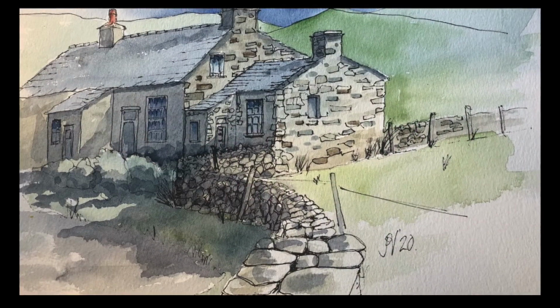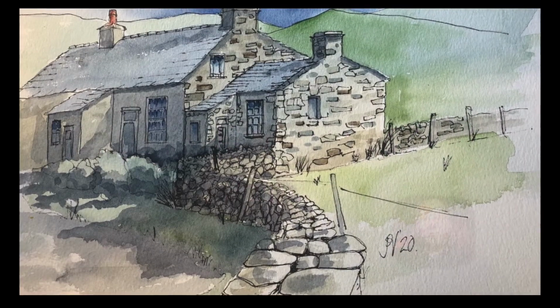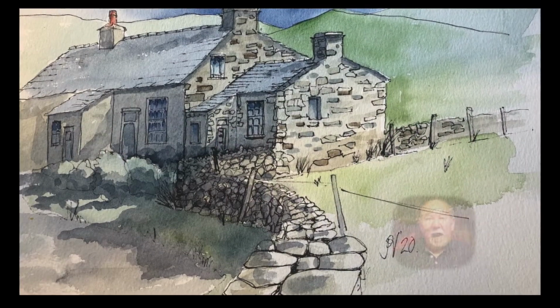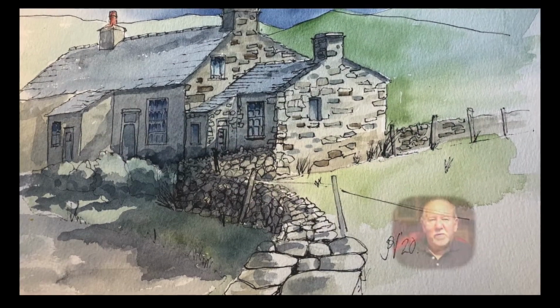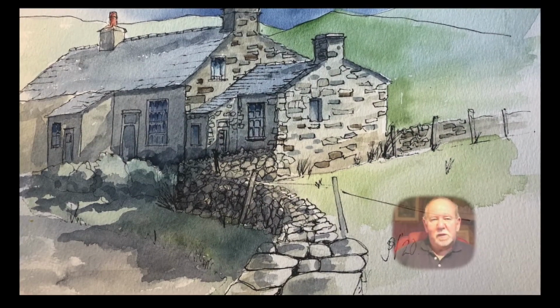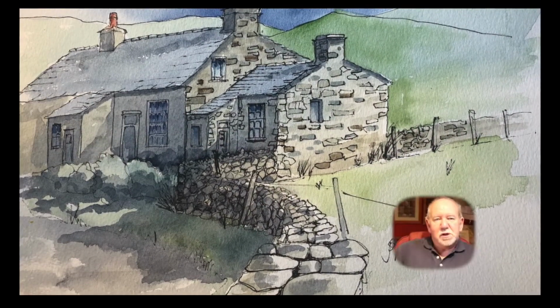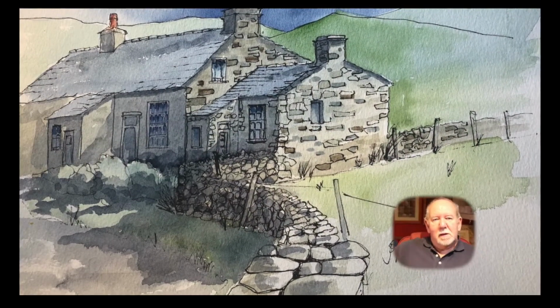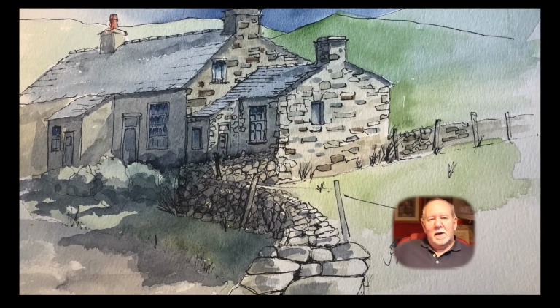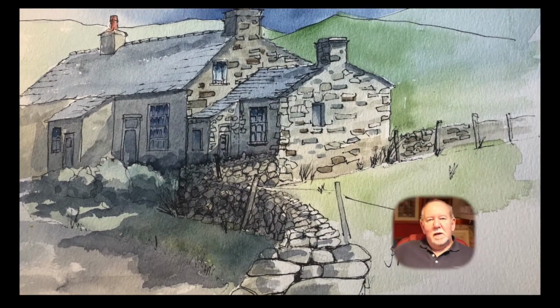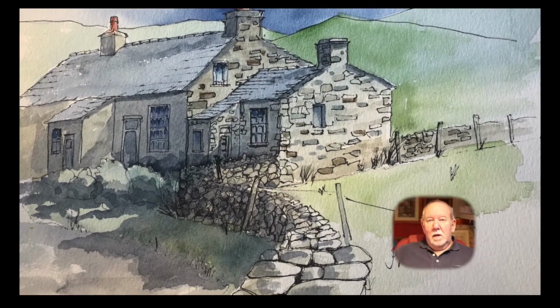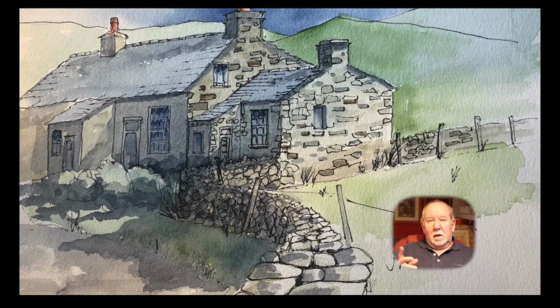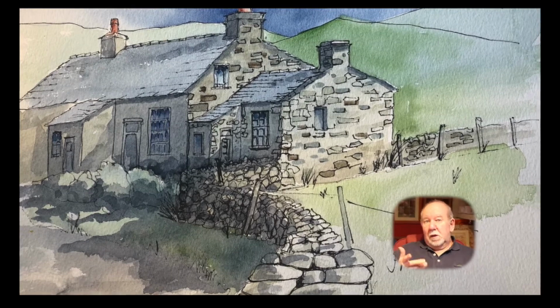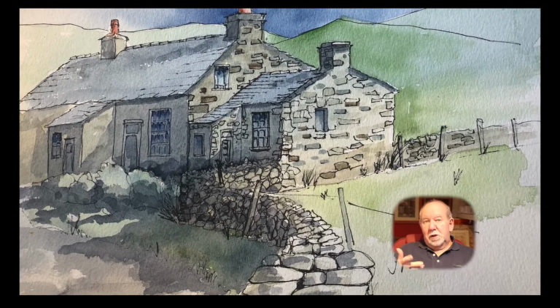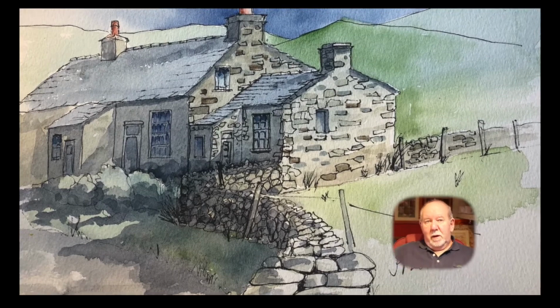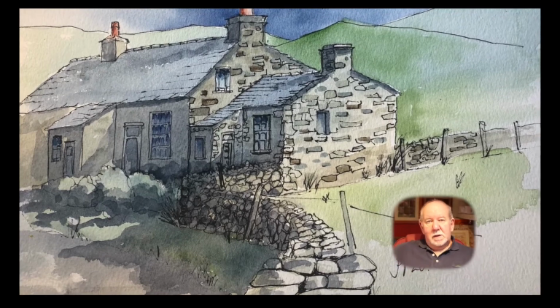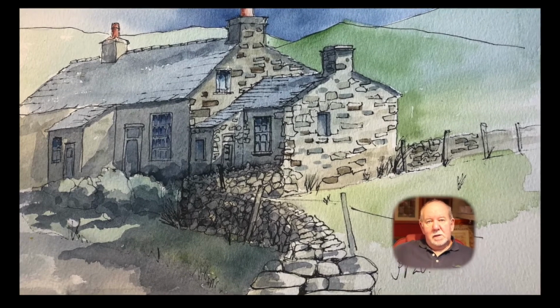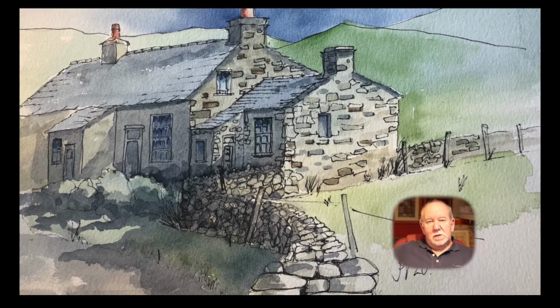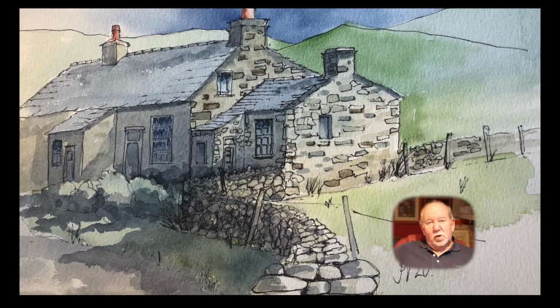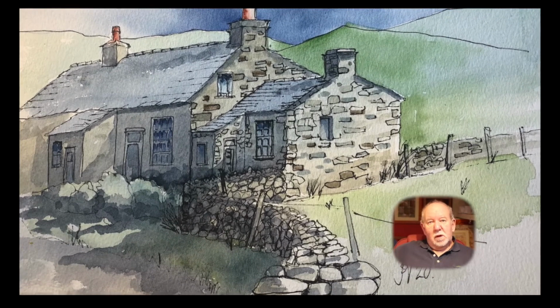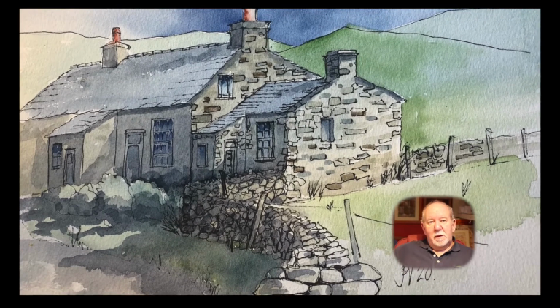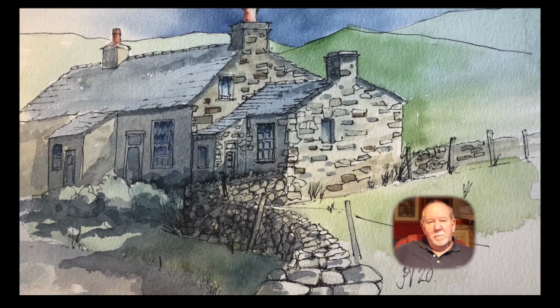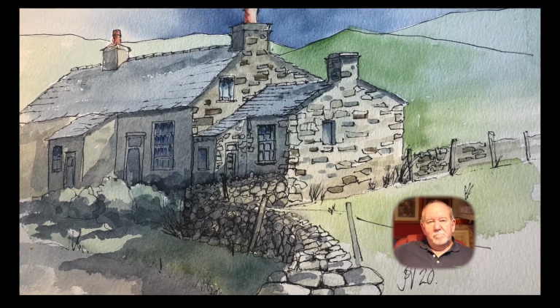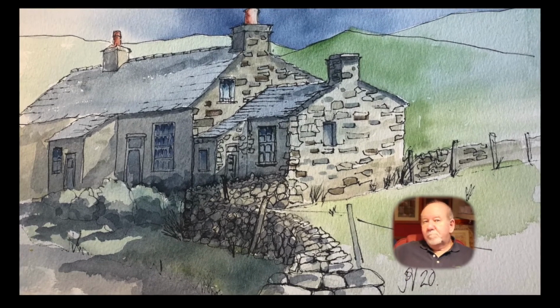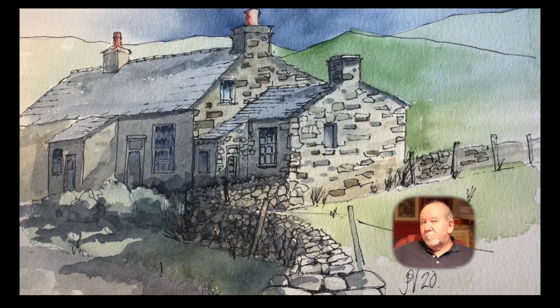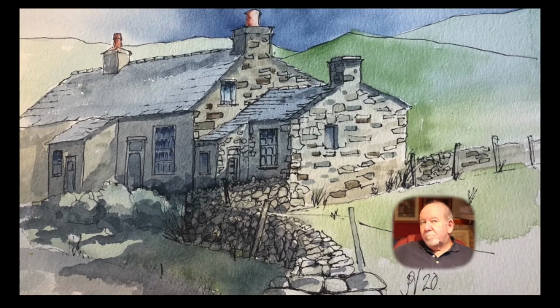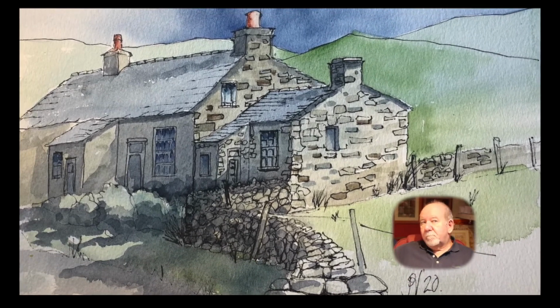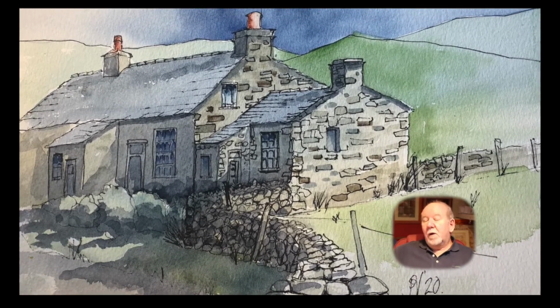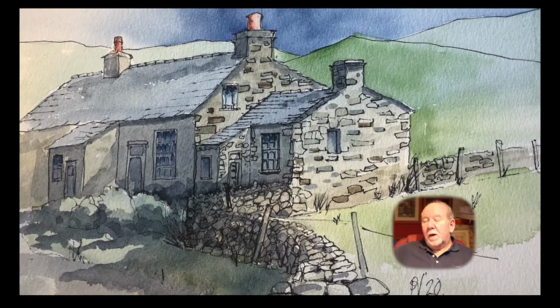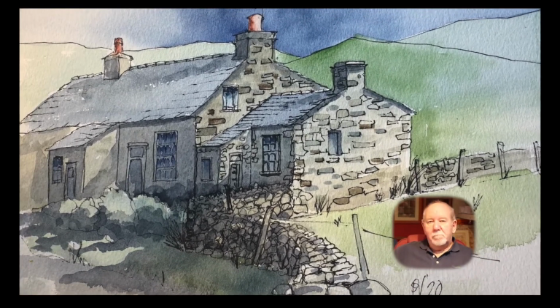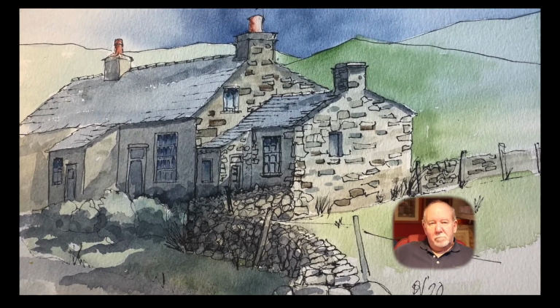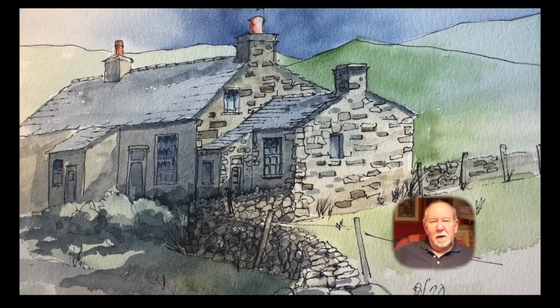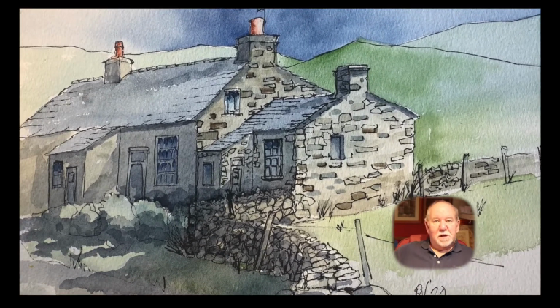Hello everybody, John Neil here. Can I show you how I did this watercolor painting? Okay, let's go.